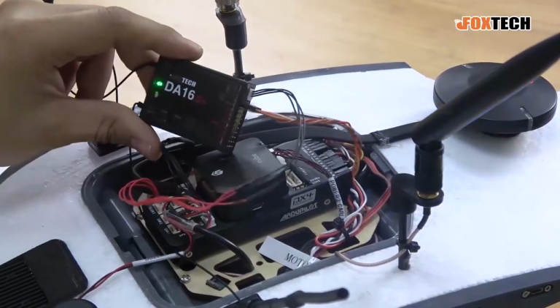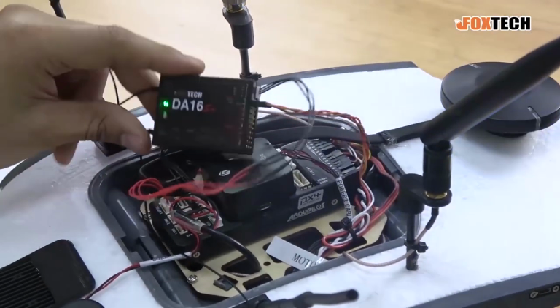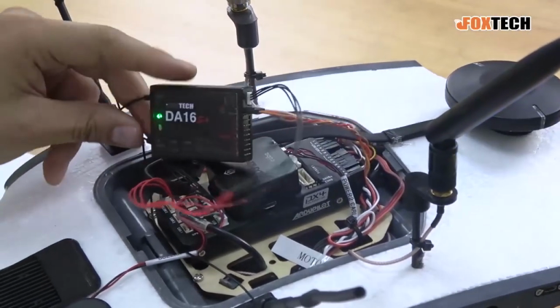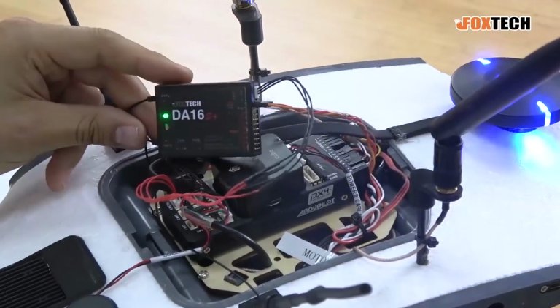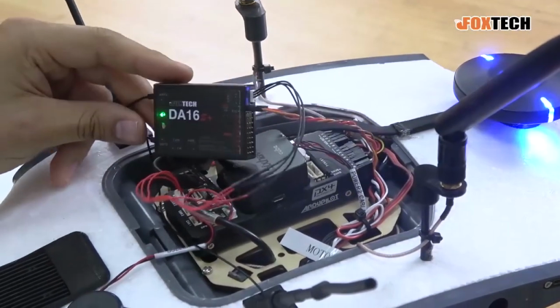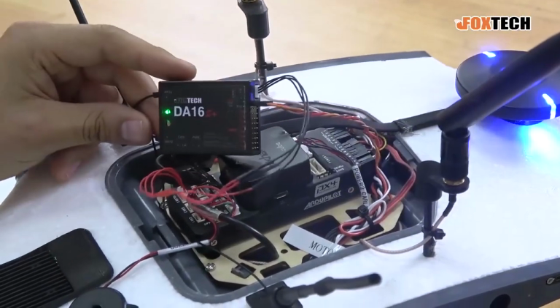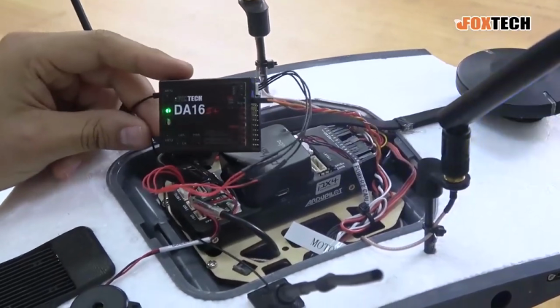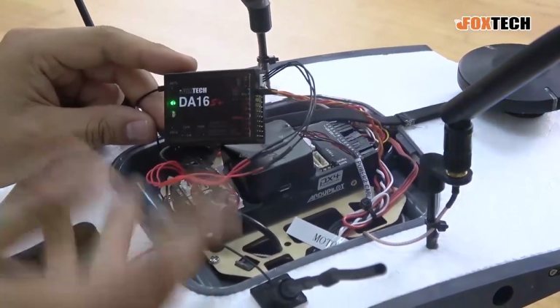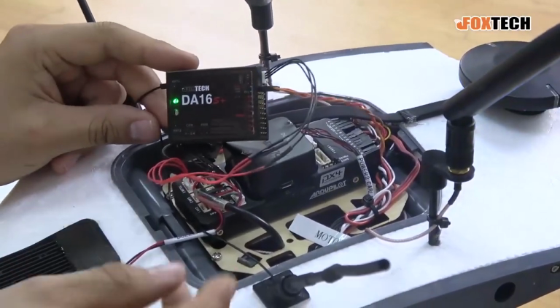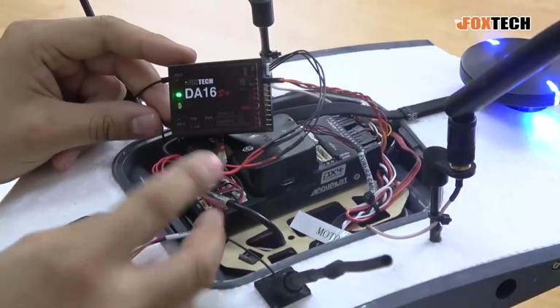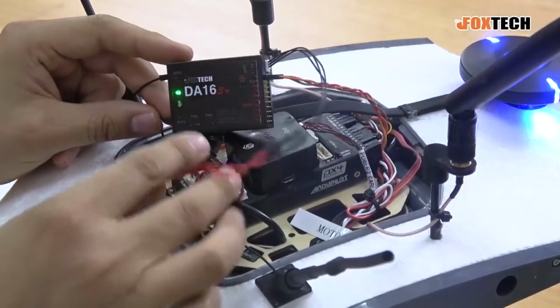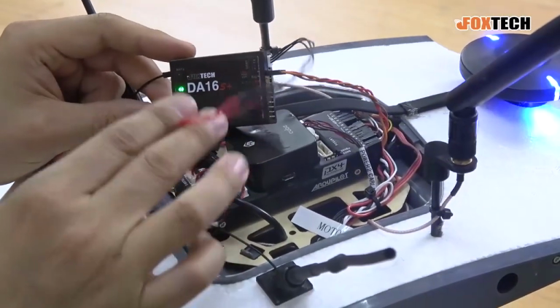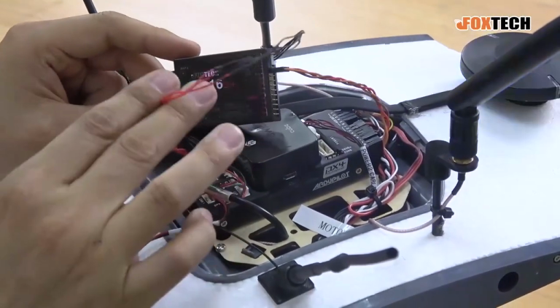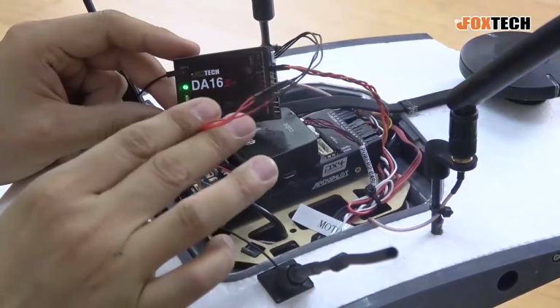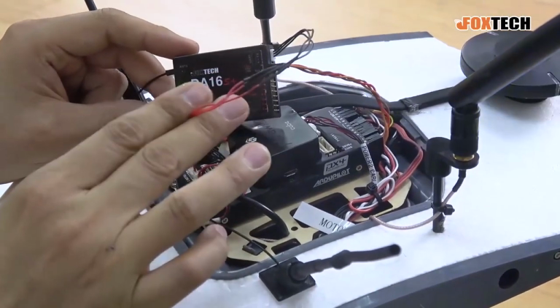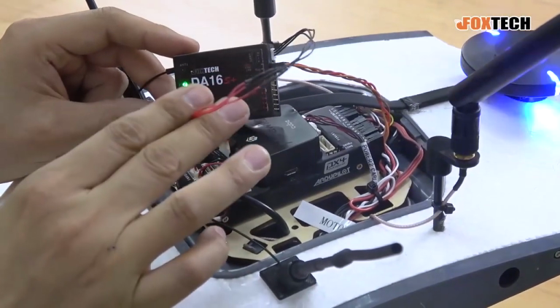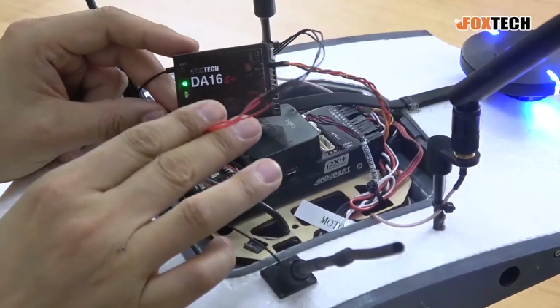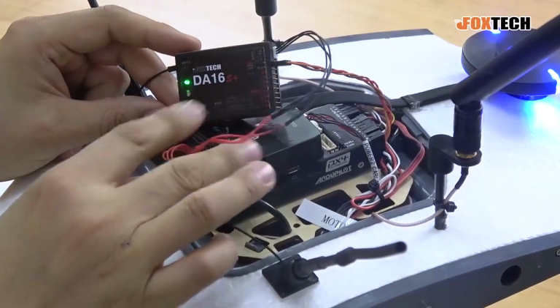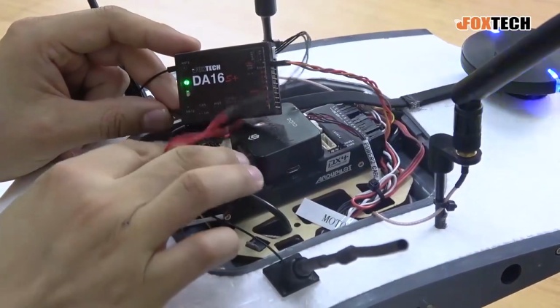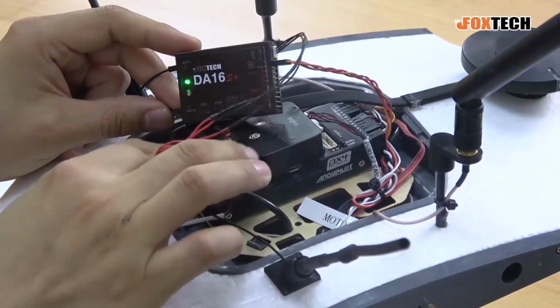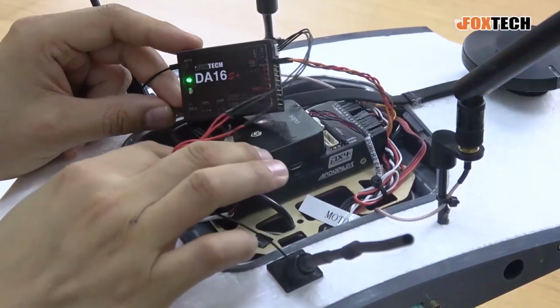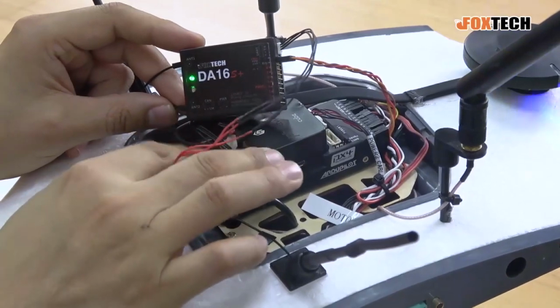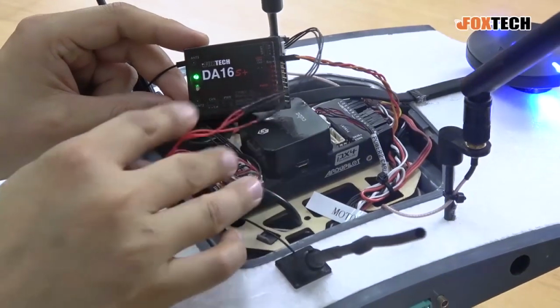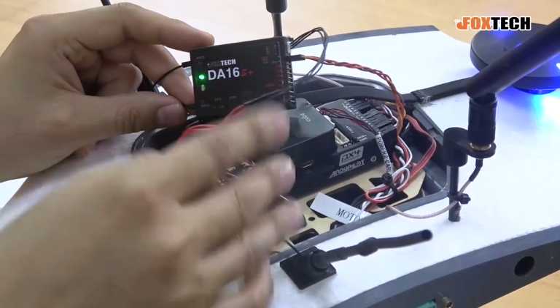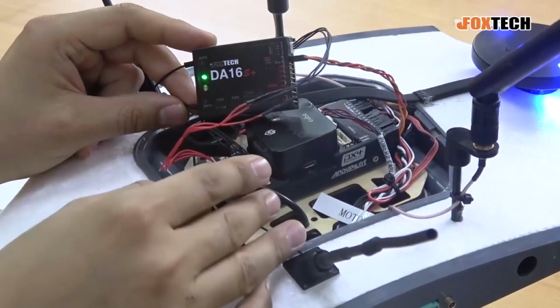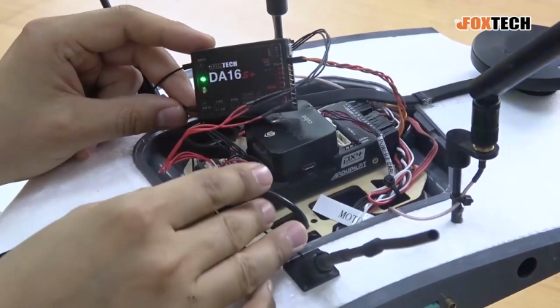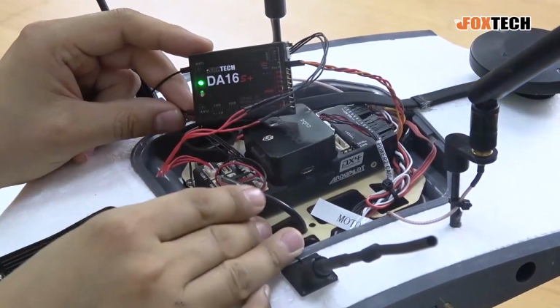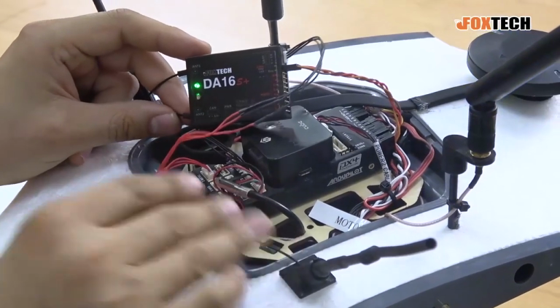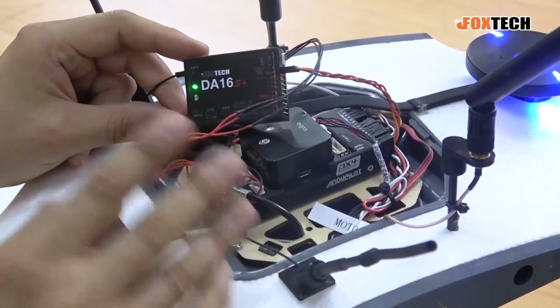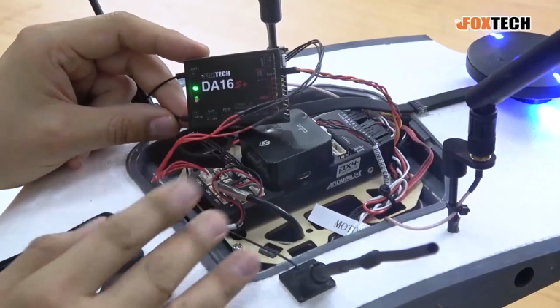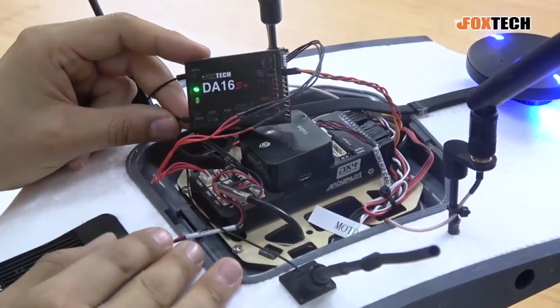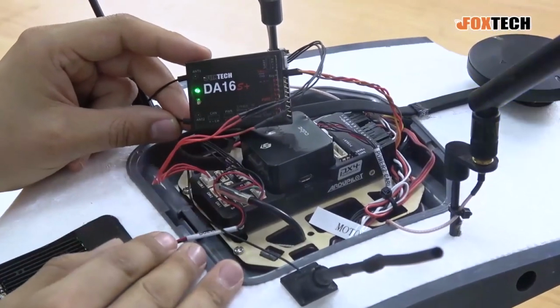So these are all the wires we need to connect with the Pixhawk. It's very easy.